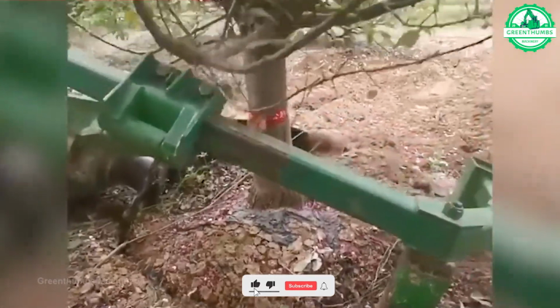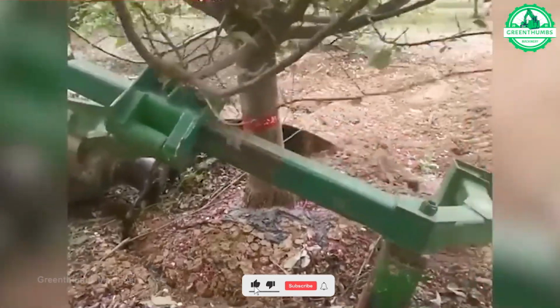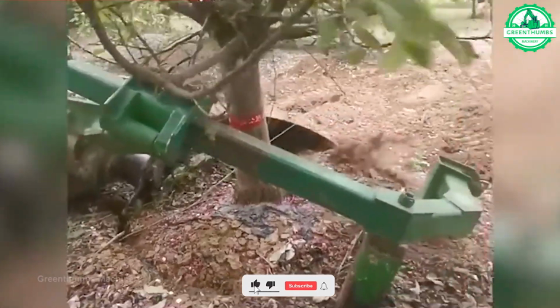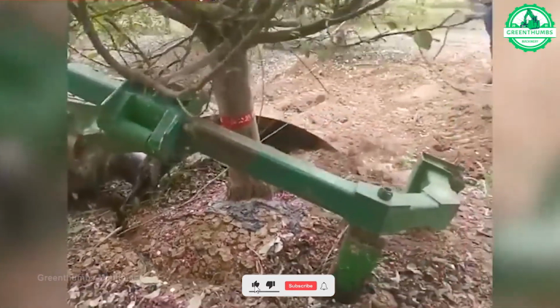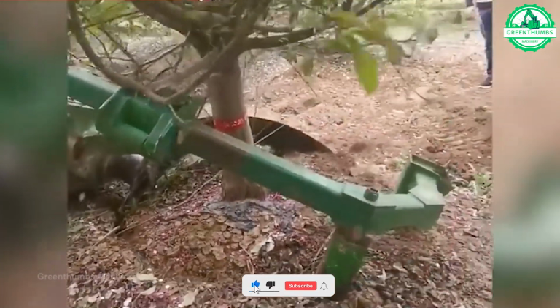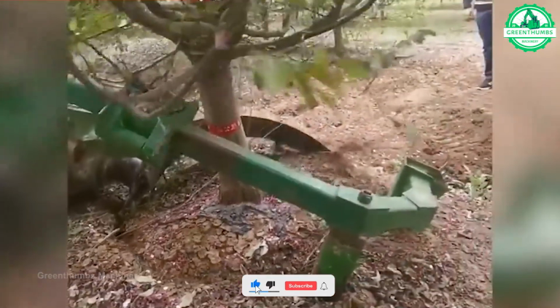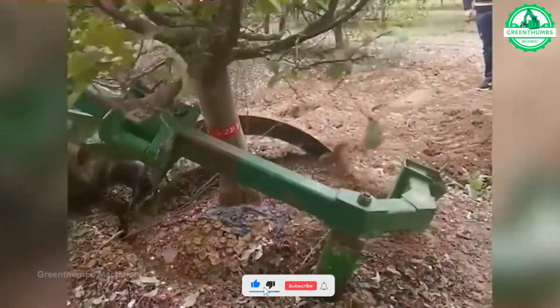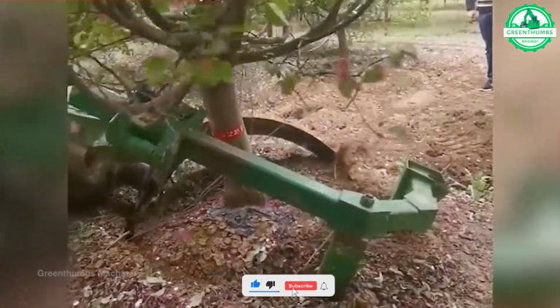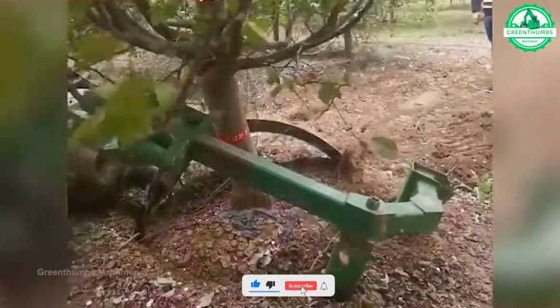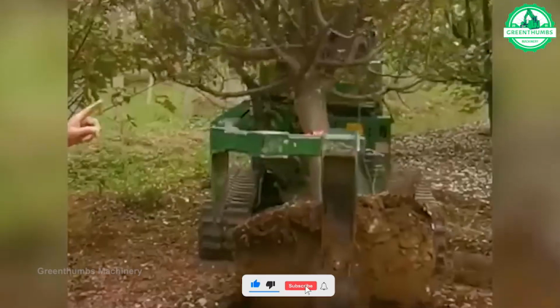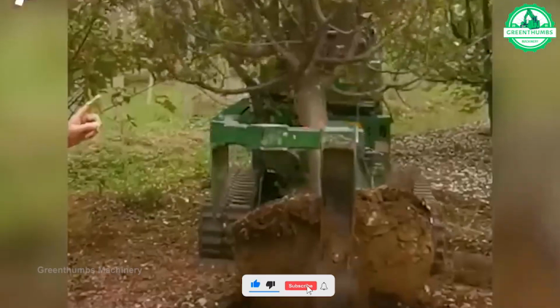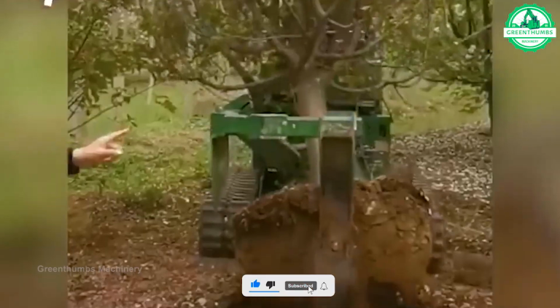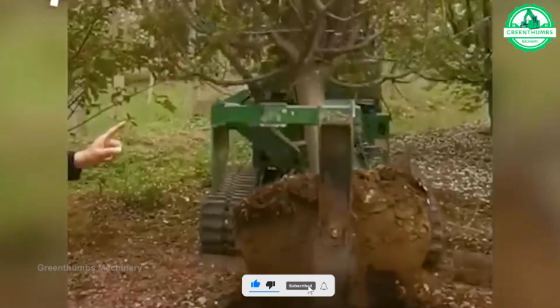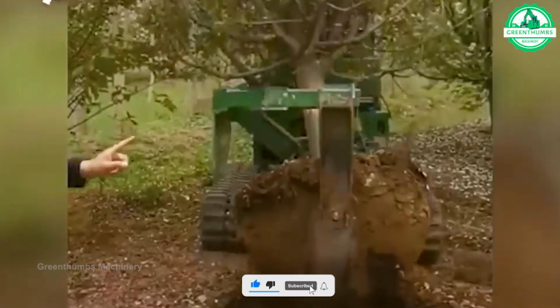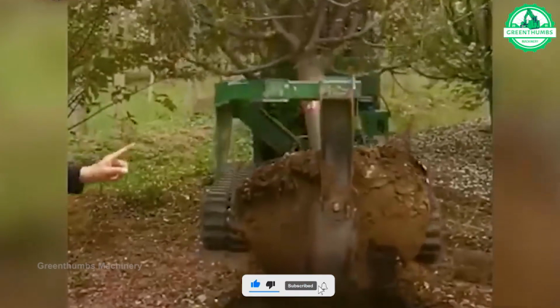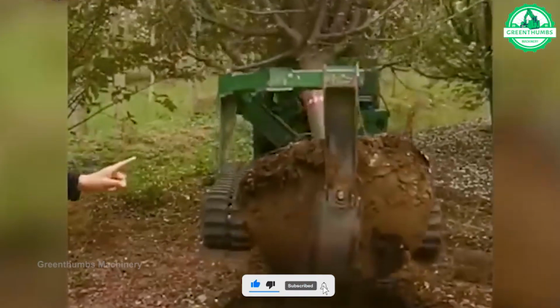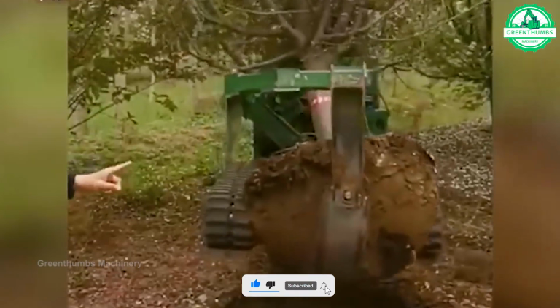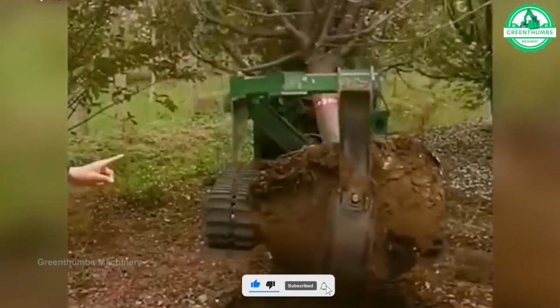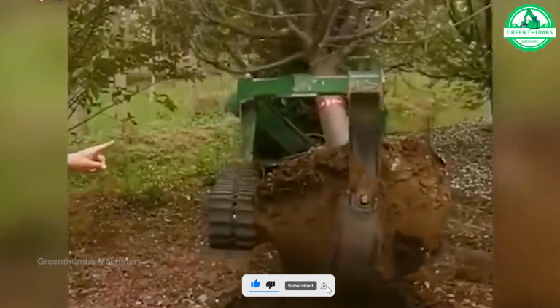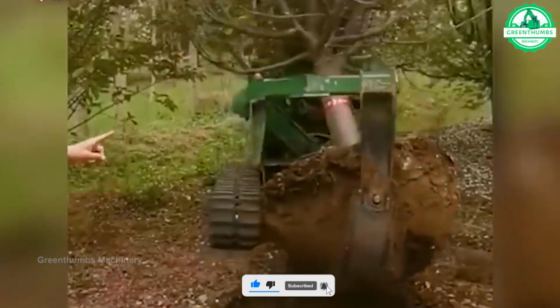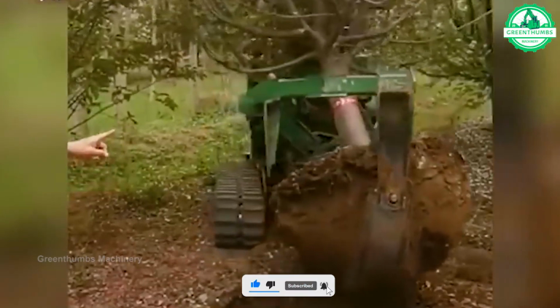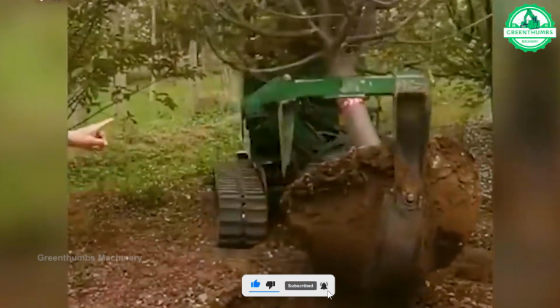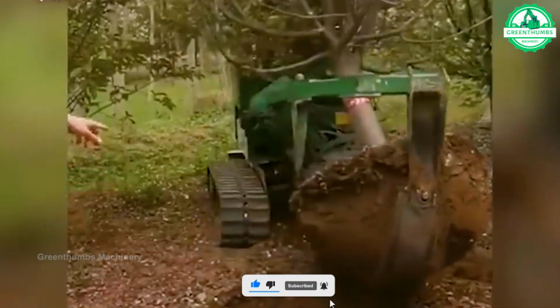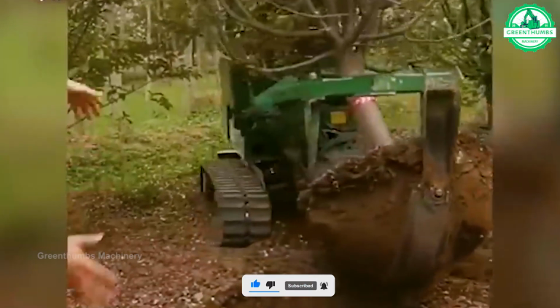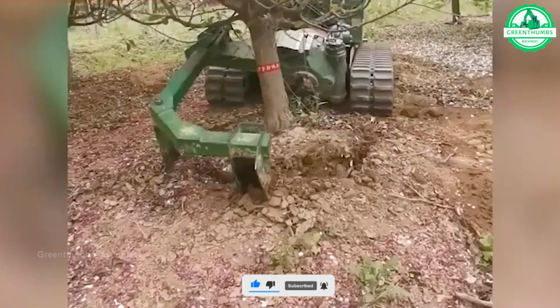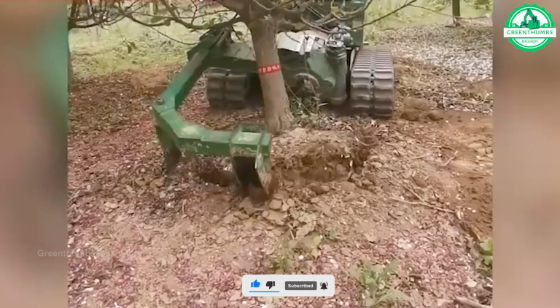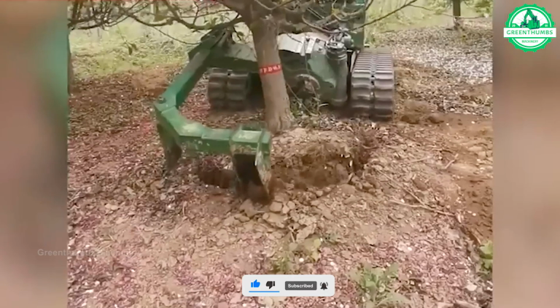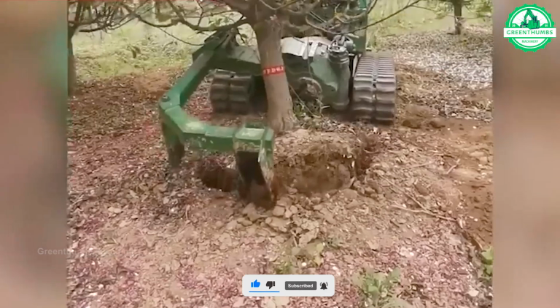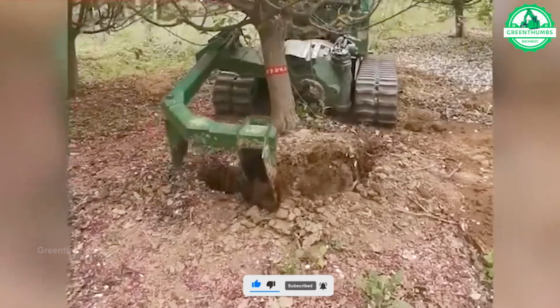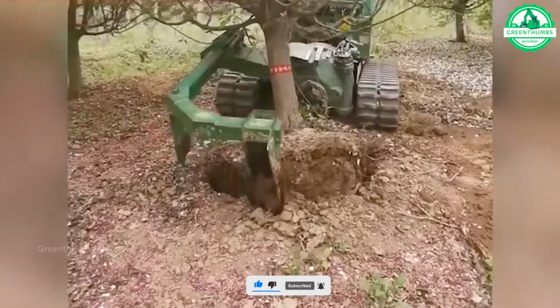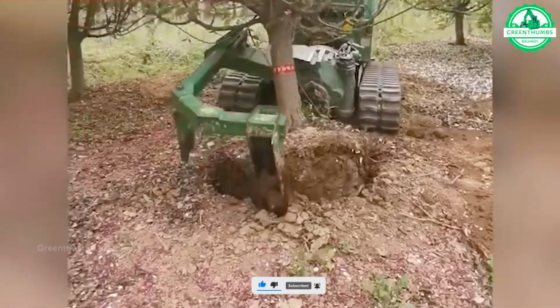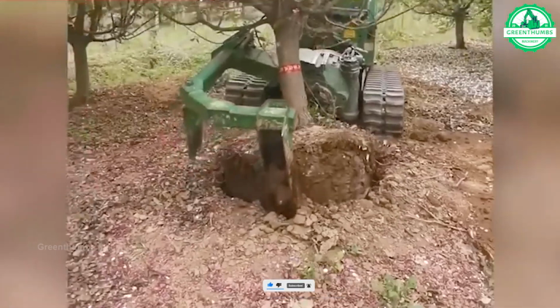Transporting and relocating mature, decades-old trees will be easy with this innovative machine.